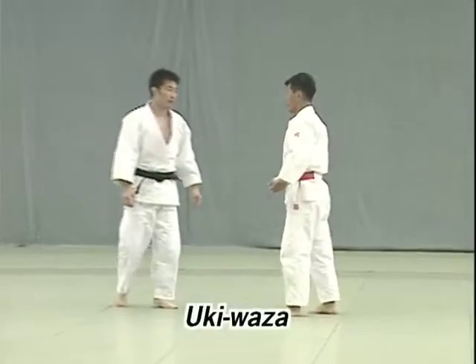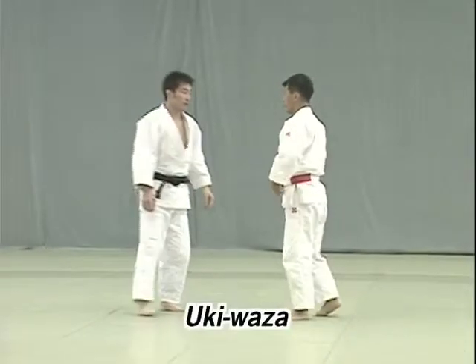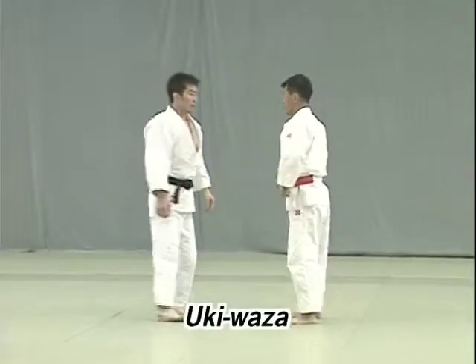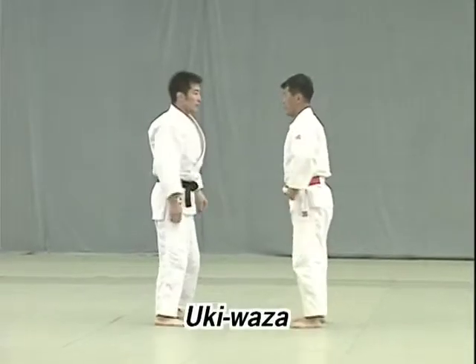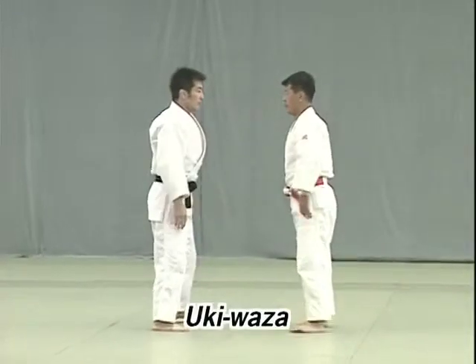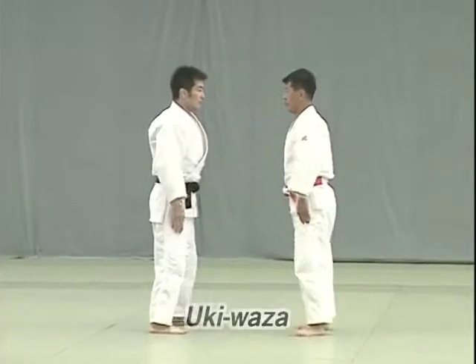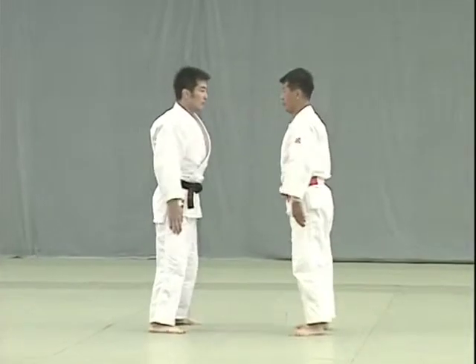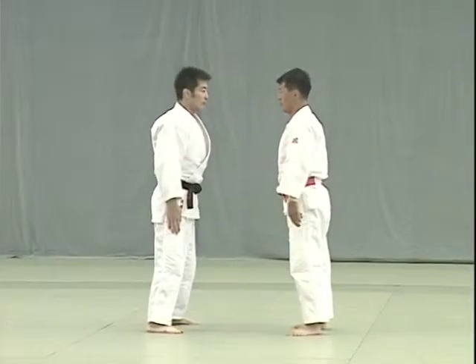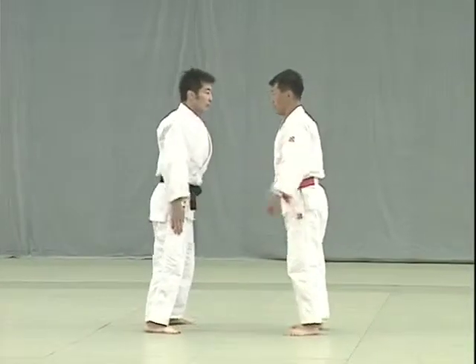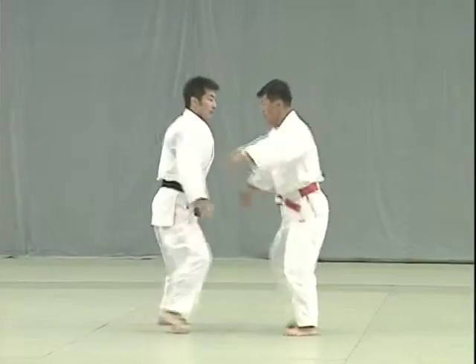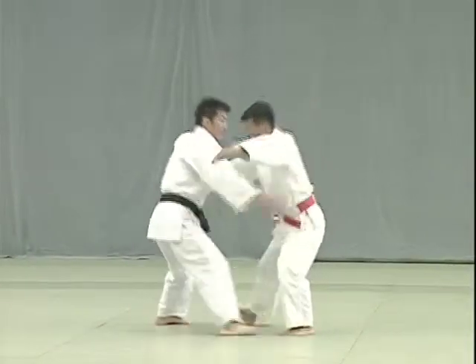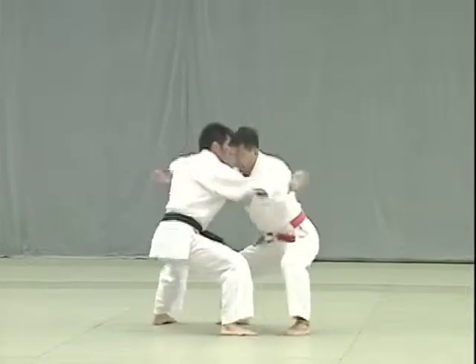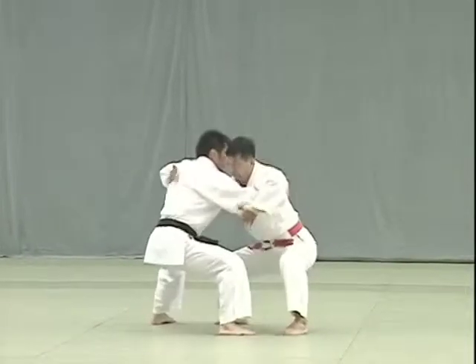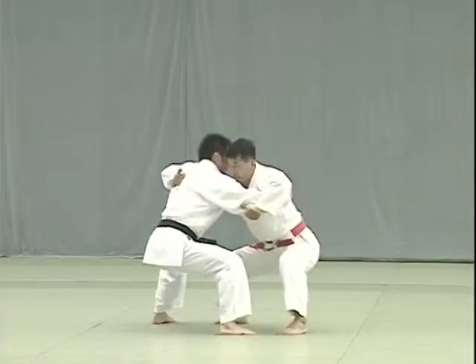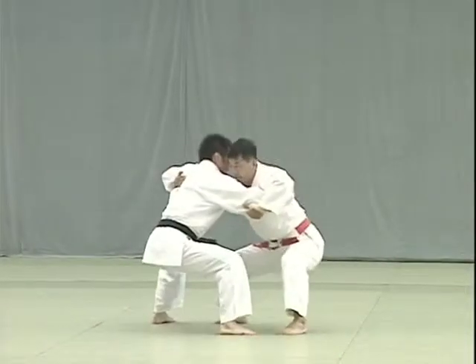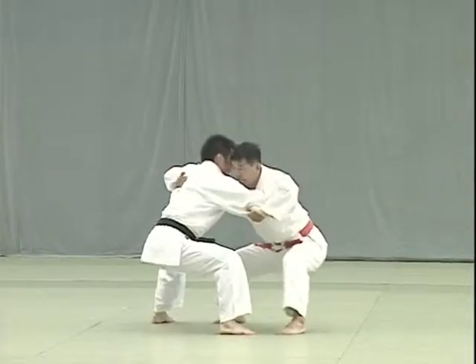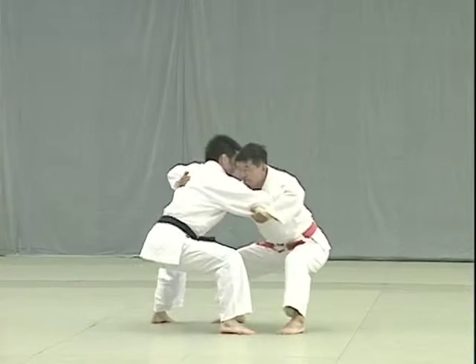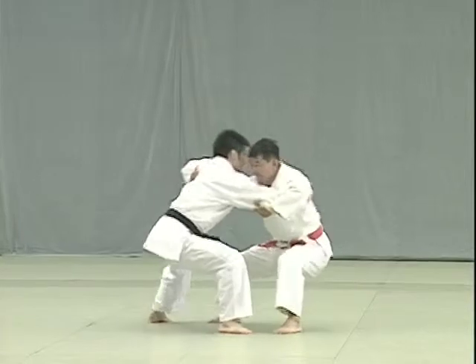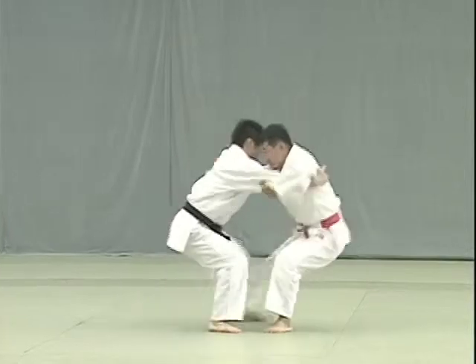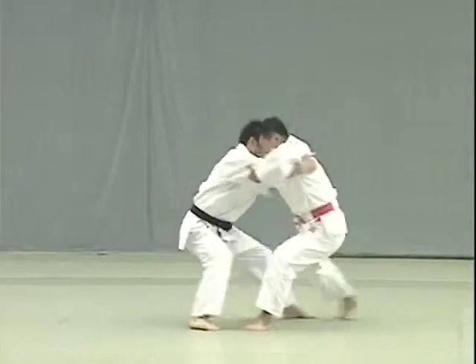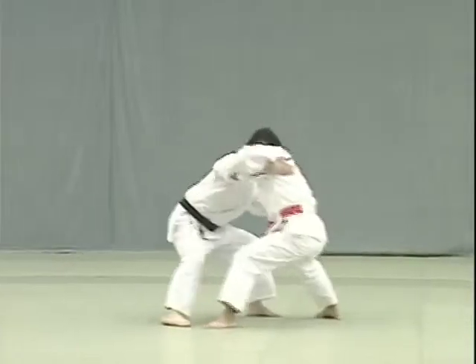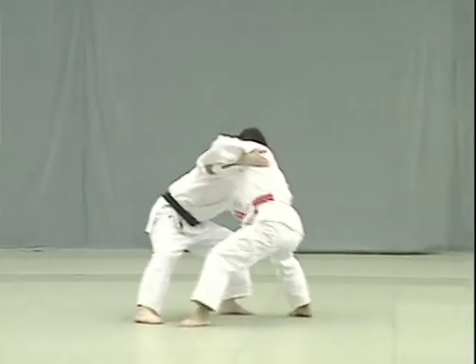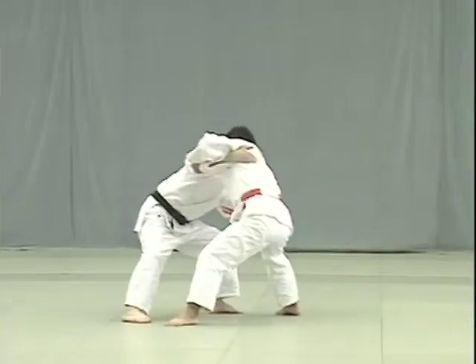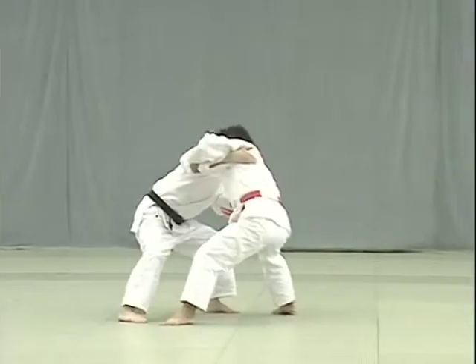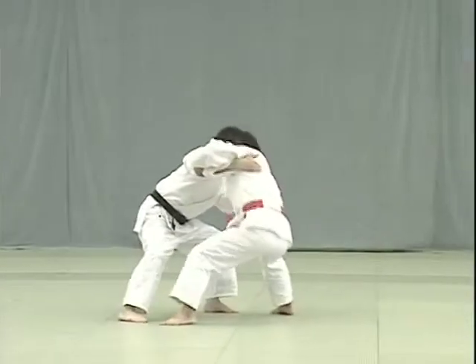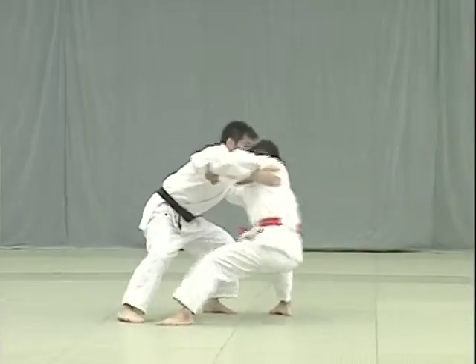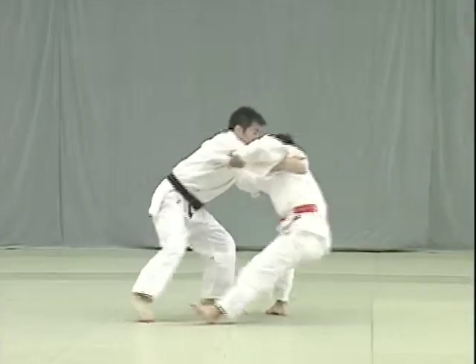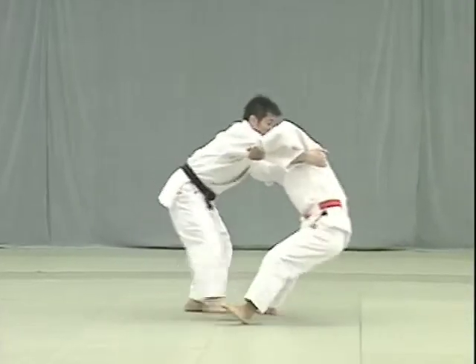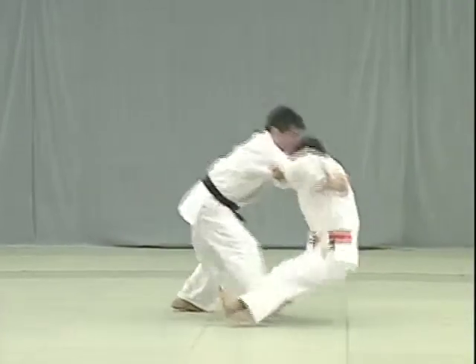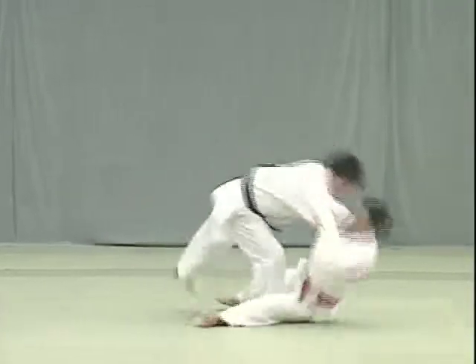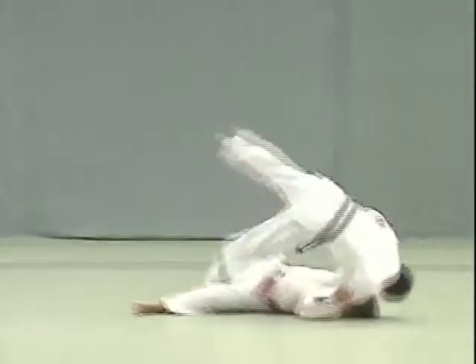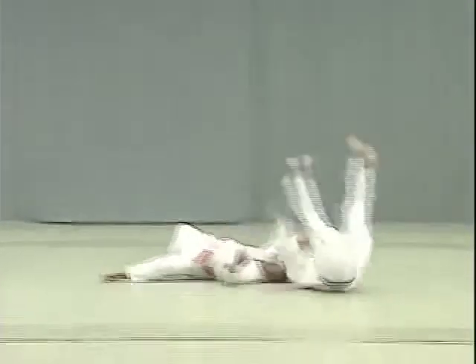Finally, Uki Waza. Tori lowers his hips to ankle level and breaks Uke's balance diagonally to the front to throw.